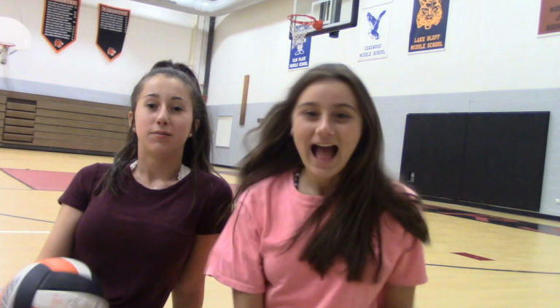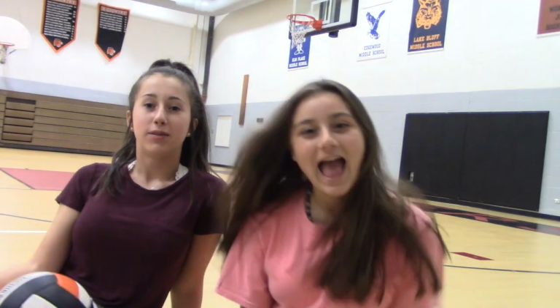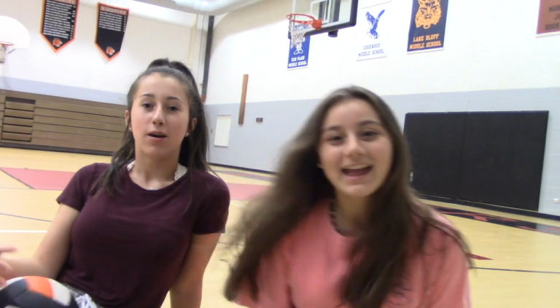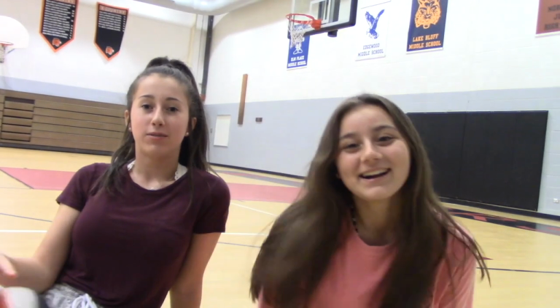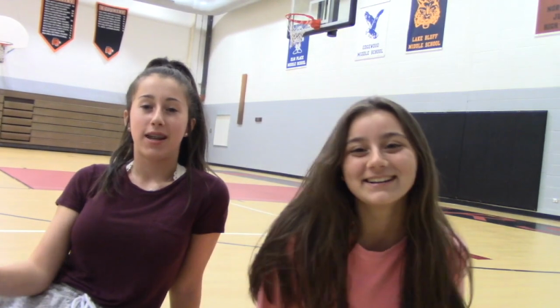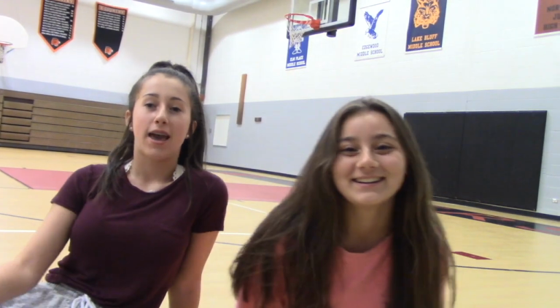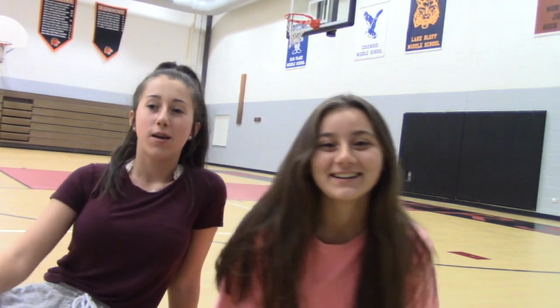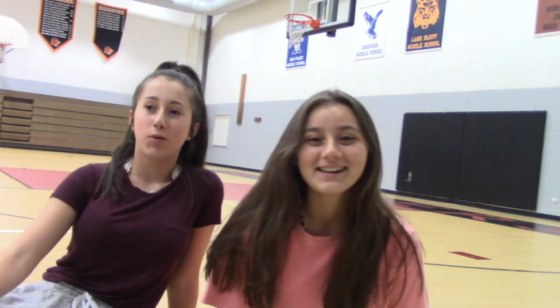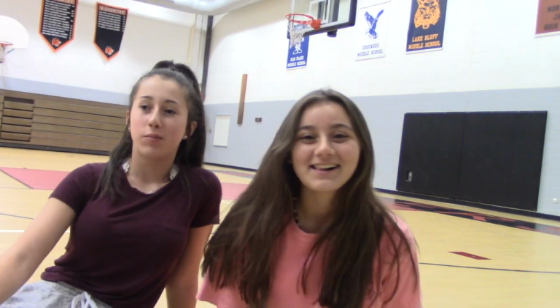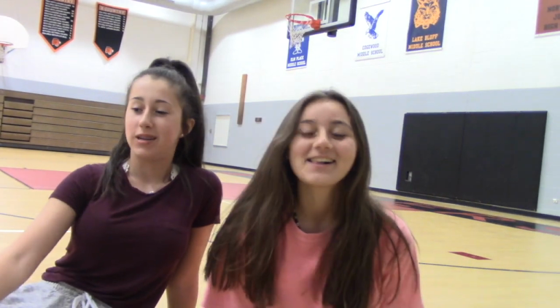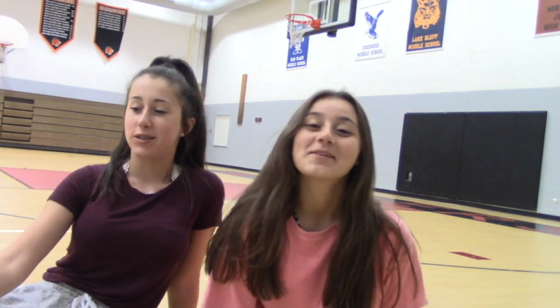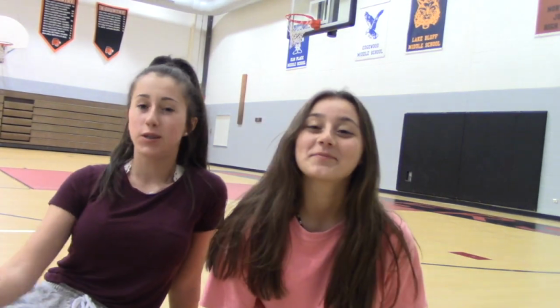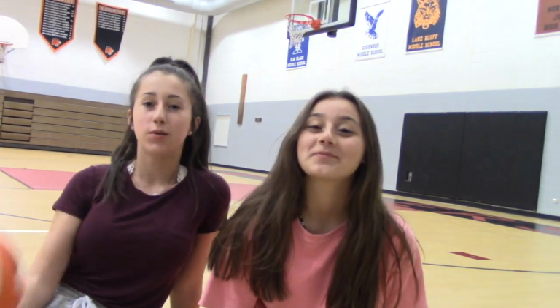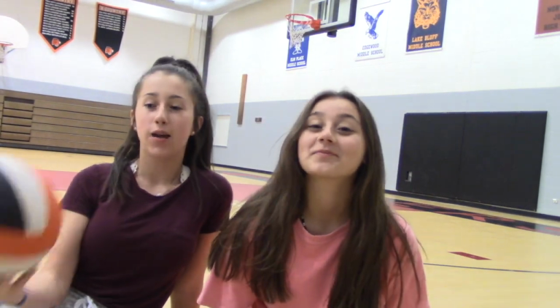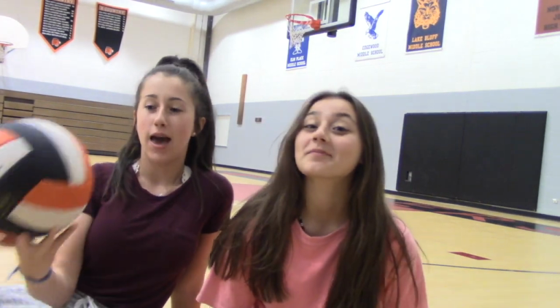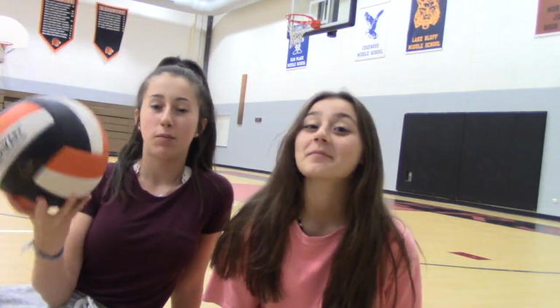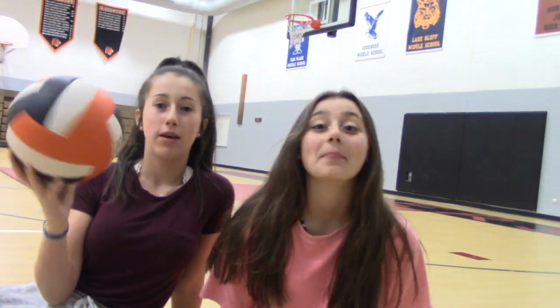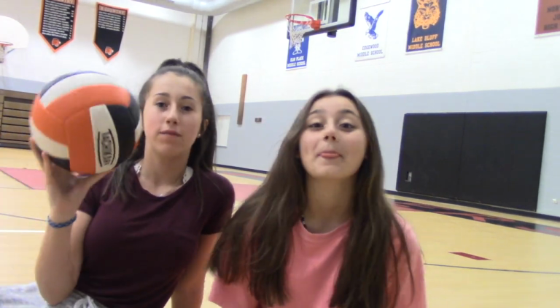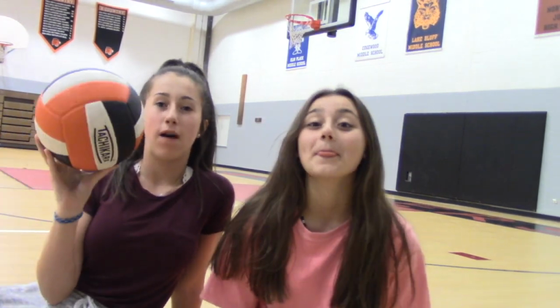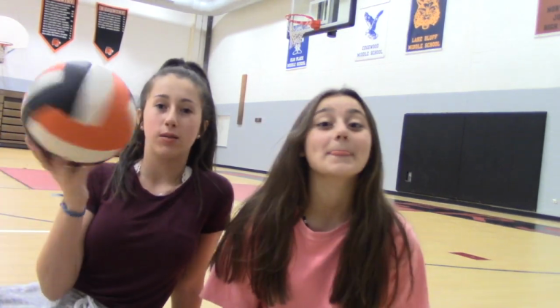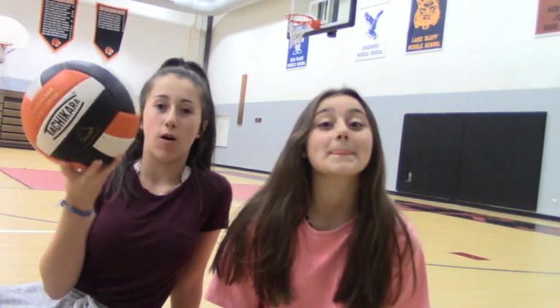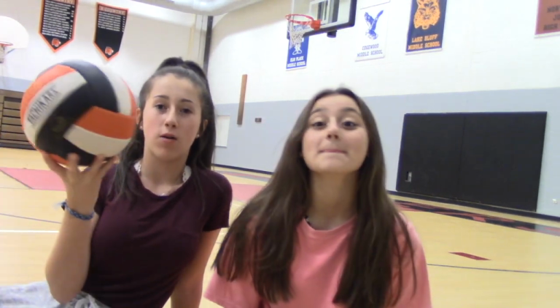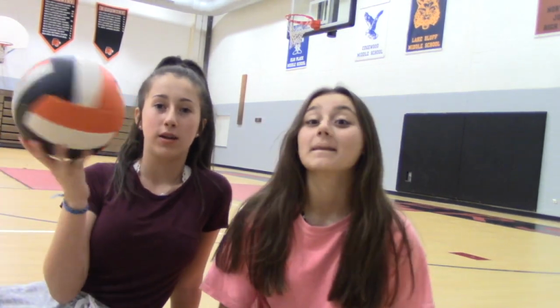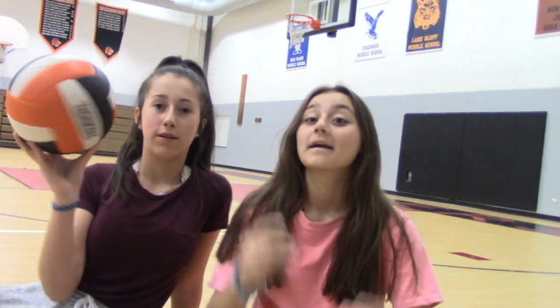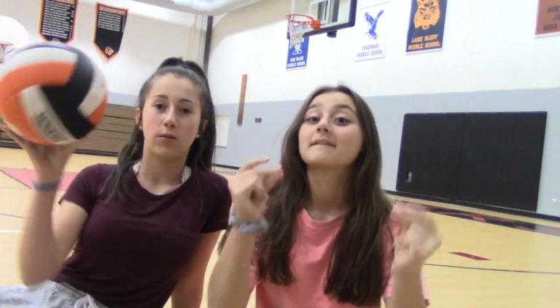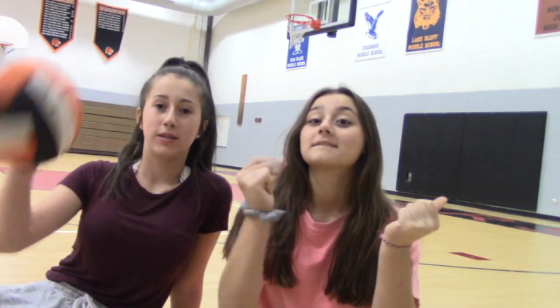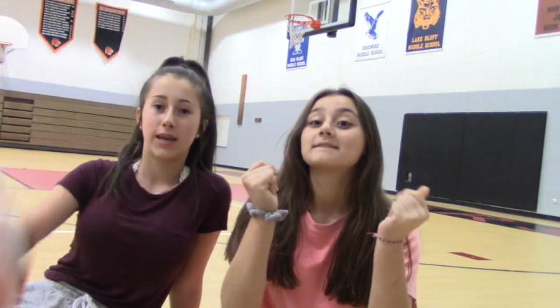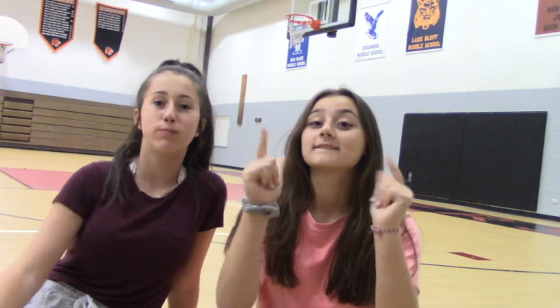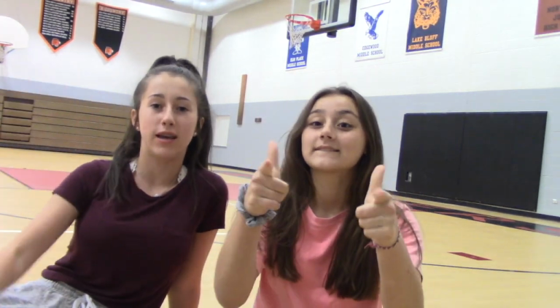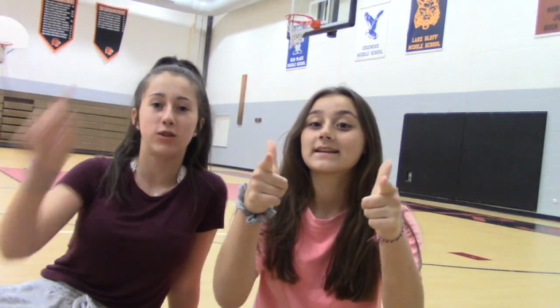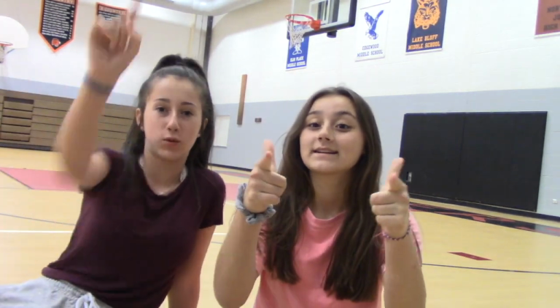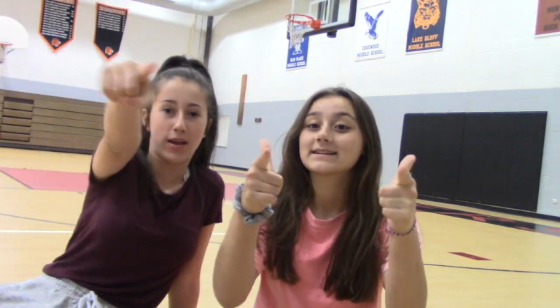Today we will be teaching you how to play volleyball and giving you guys tips and tricks.